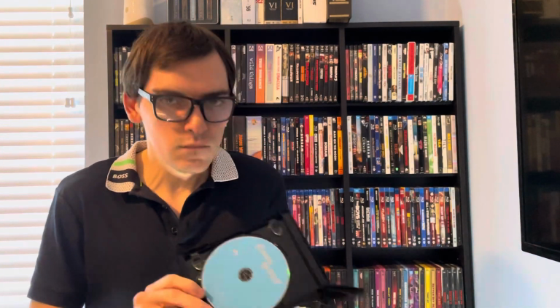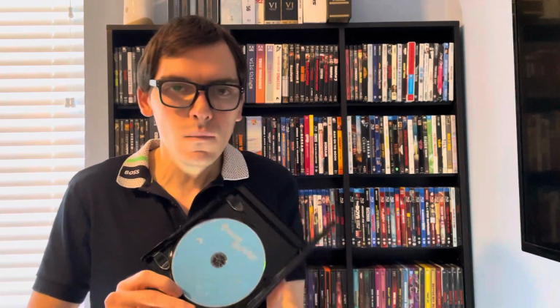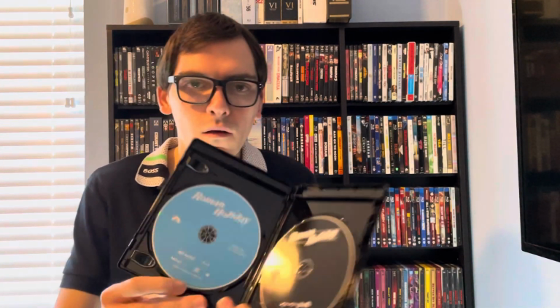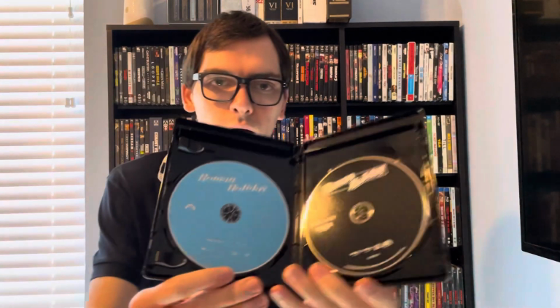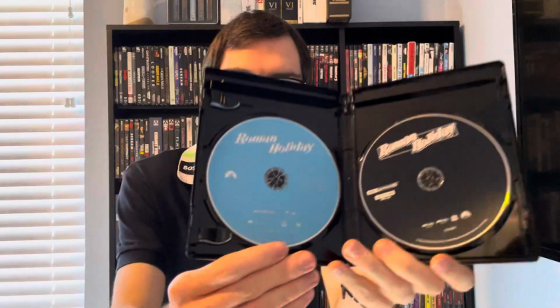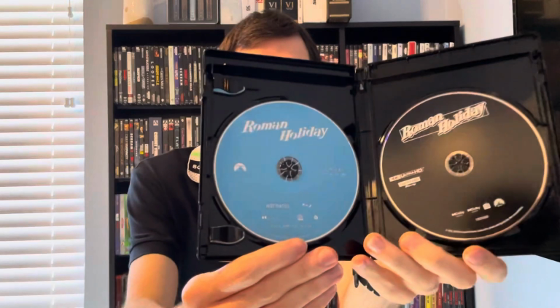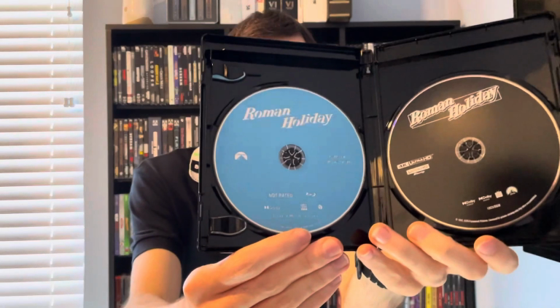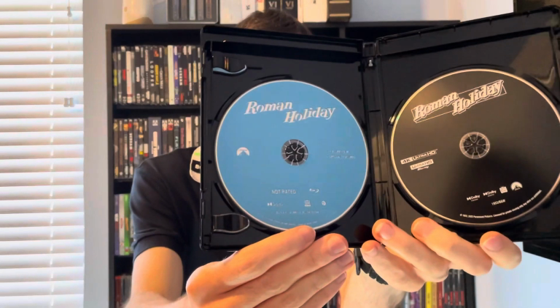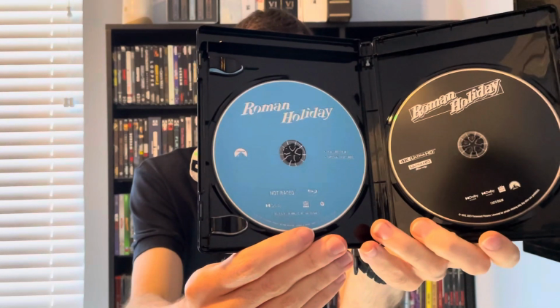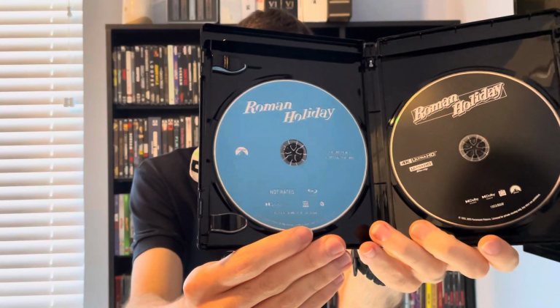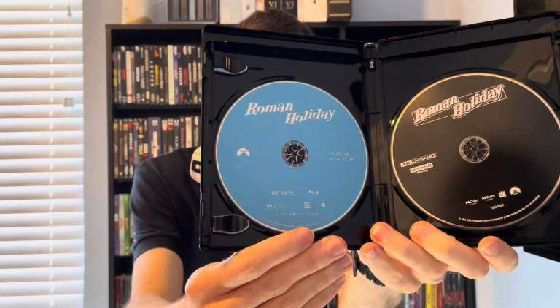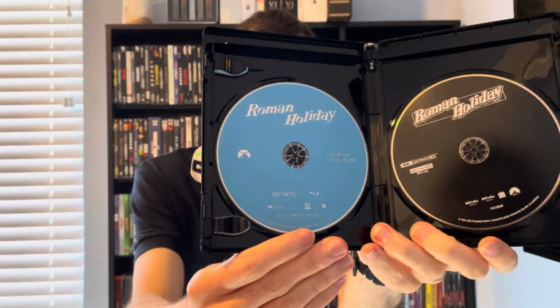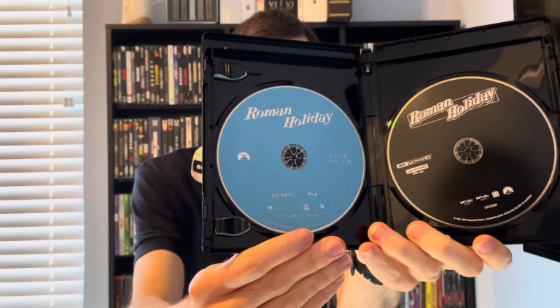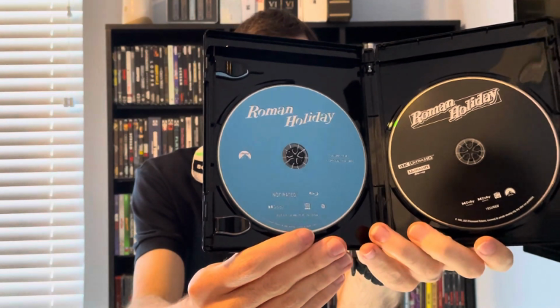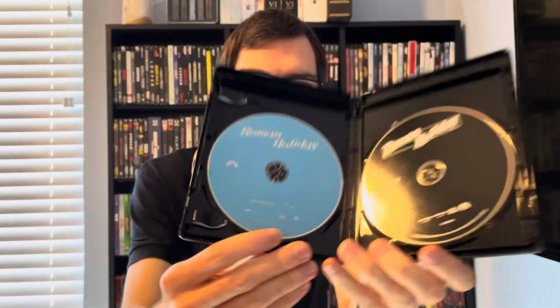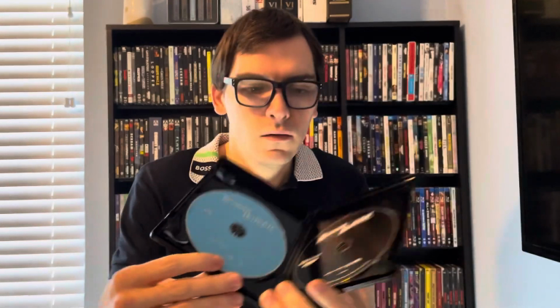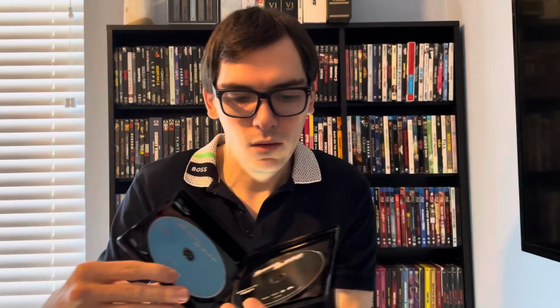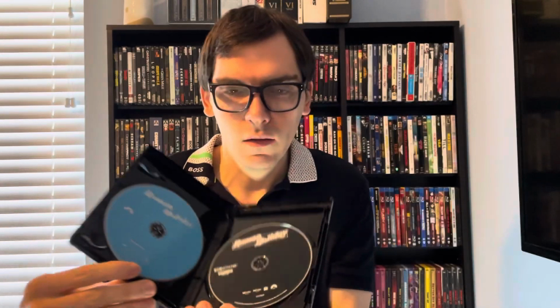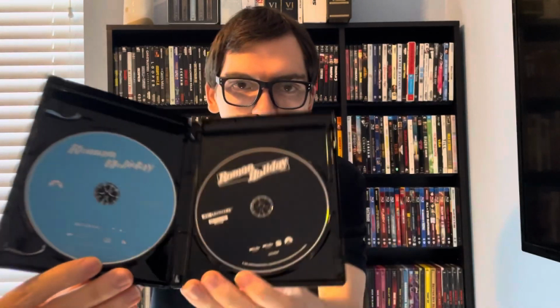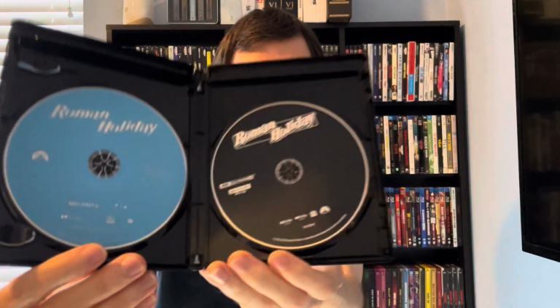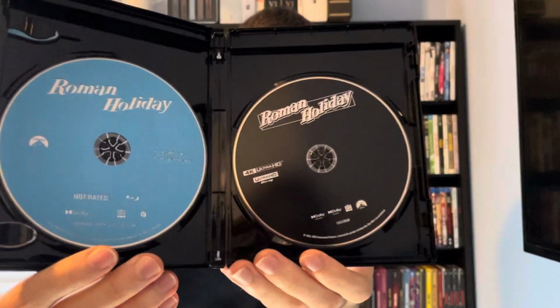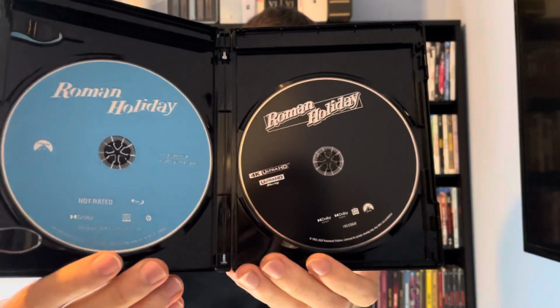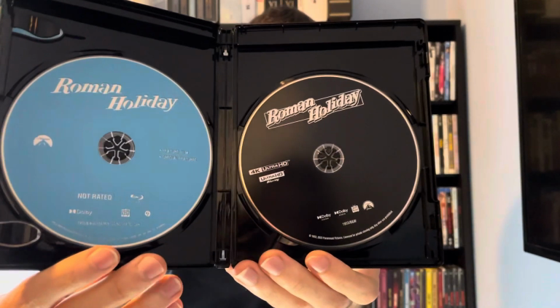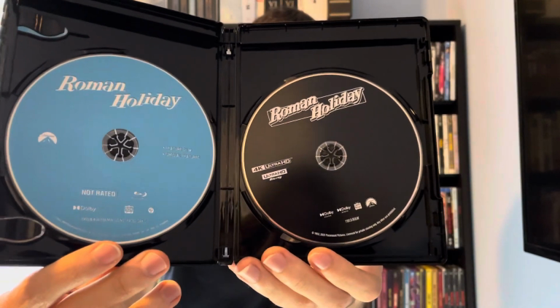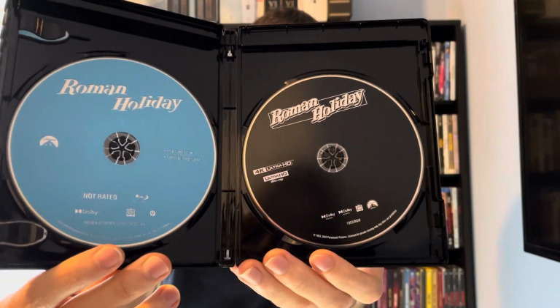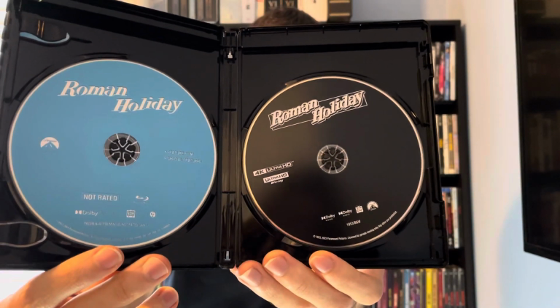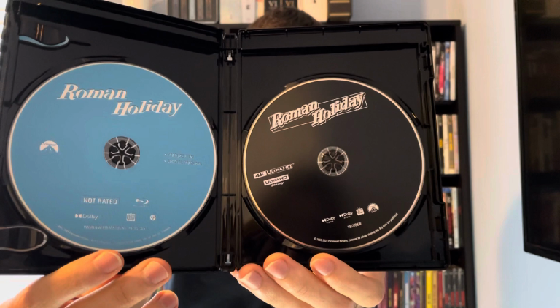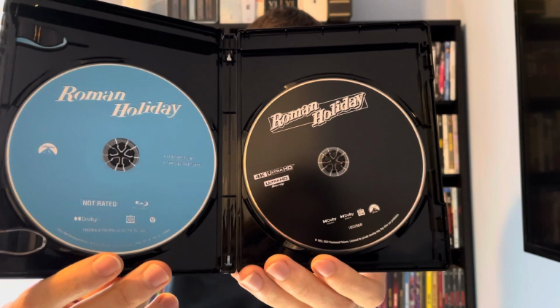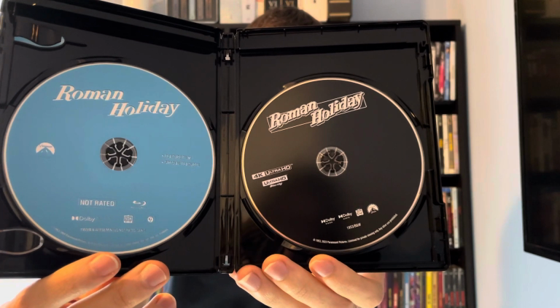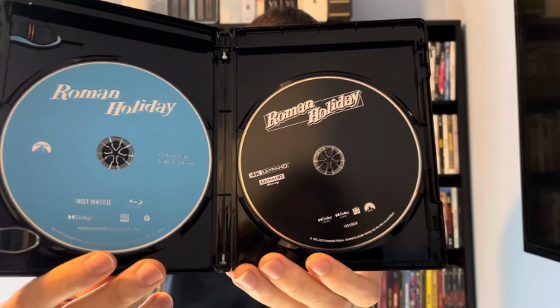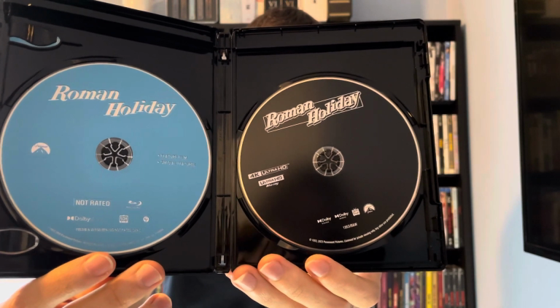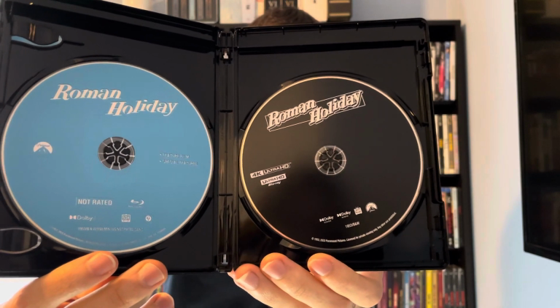Disc one is Blu-ray, and disc two is 4K Ultra HD Blu-ray.